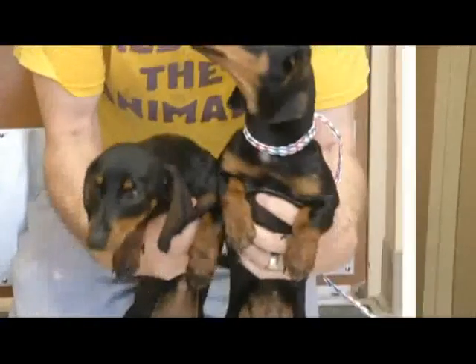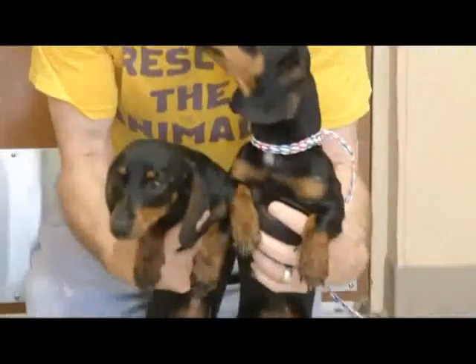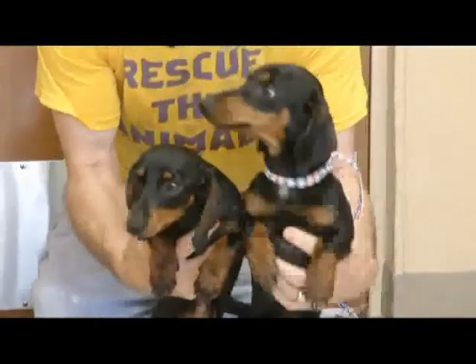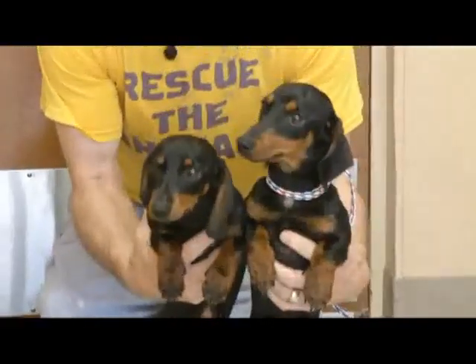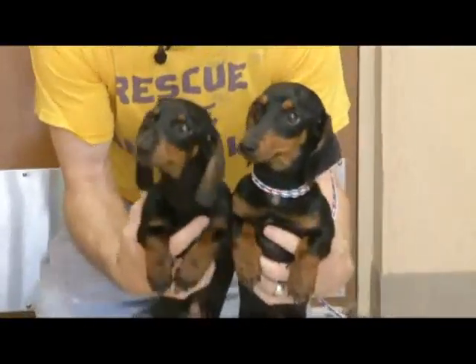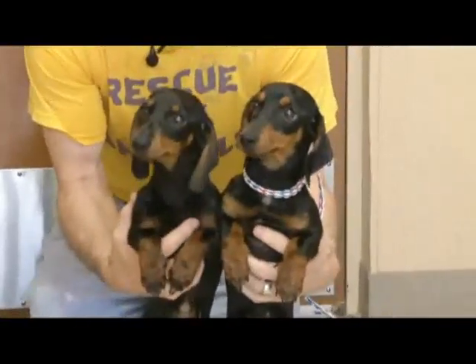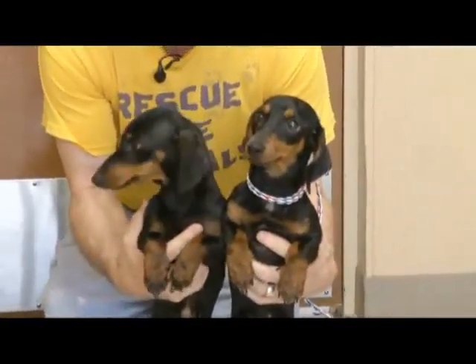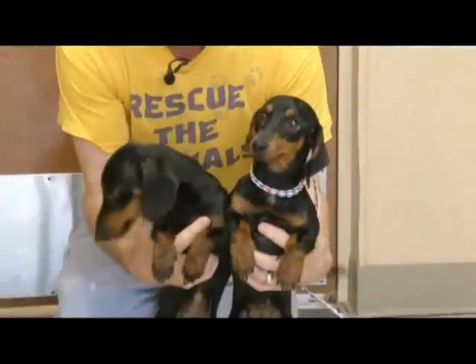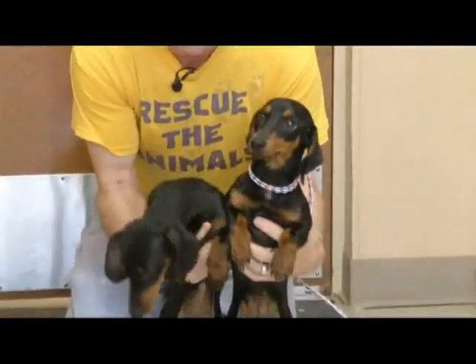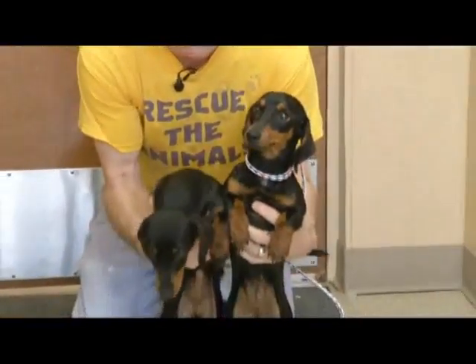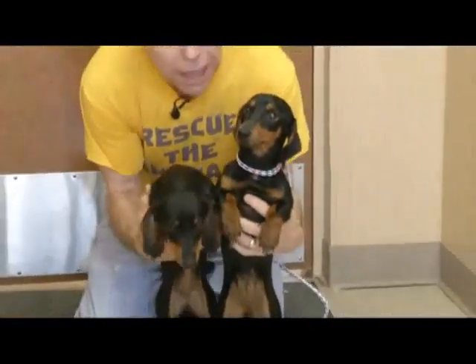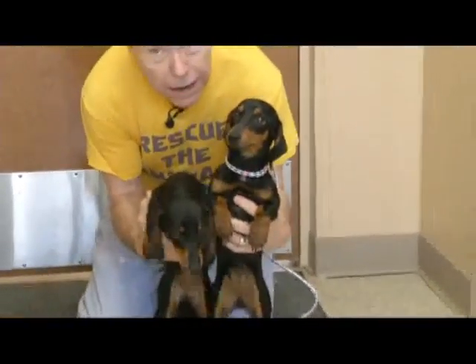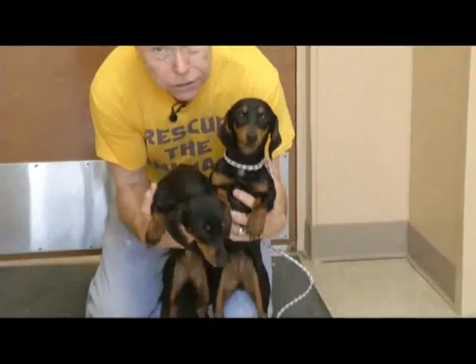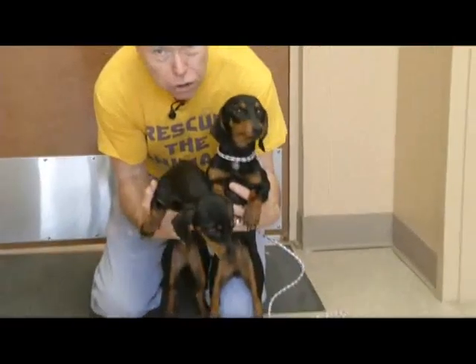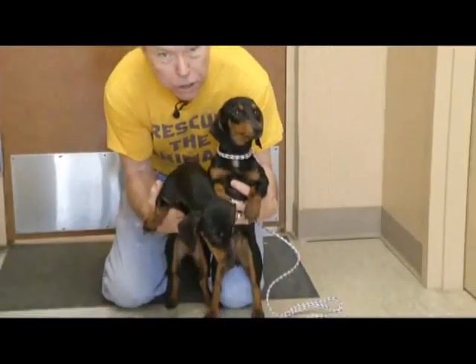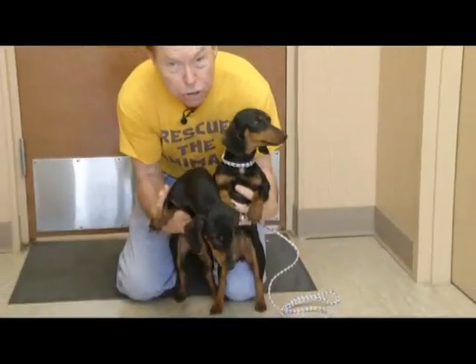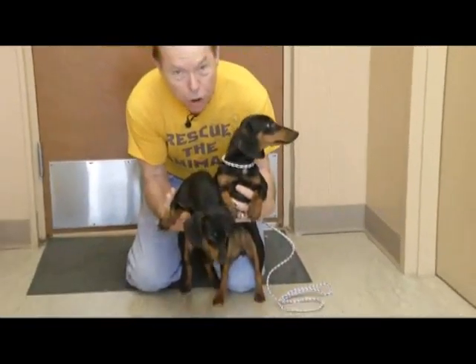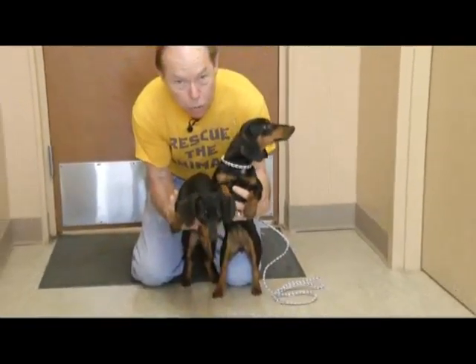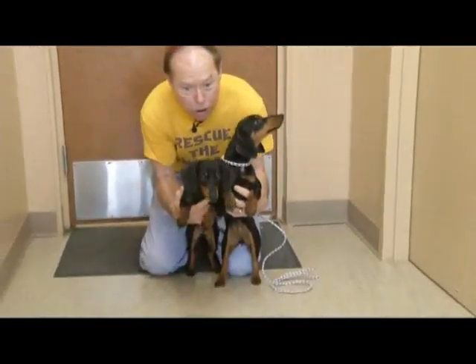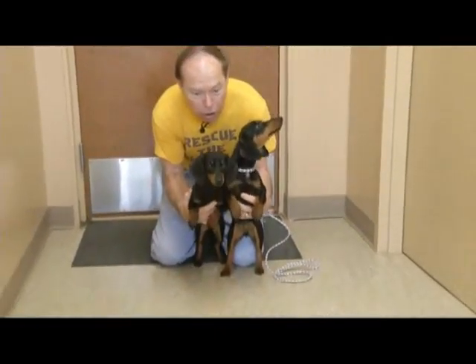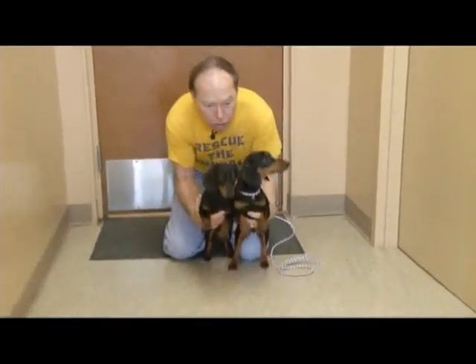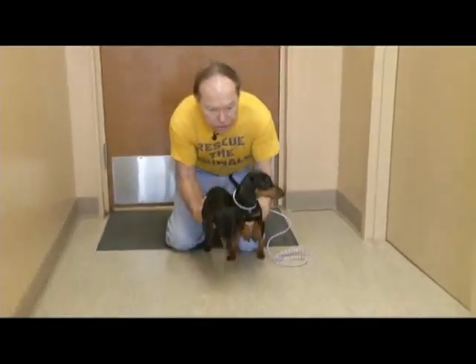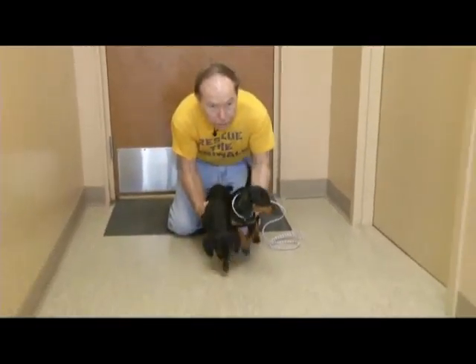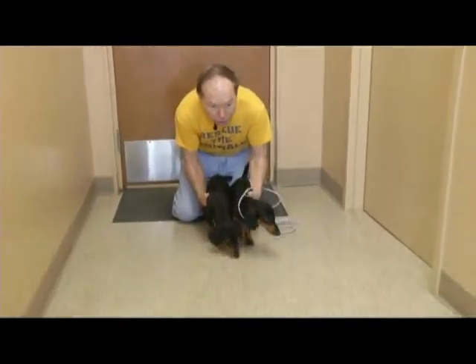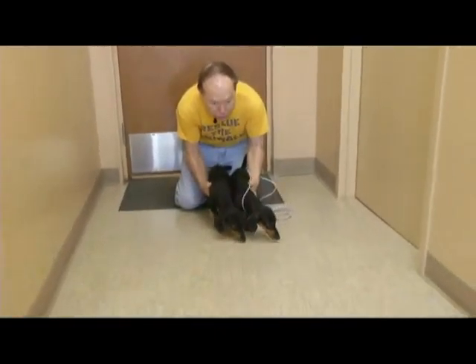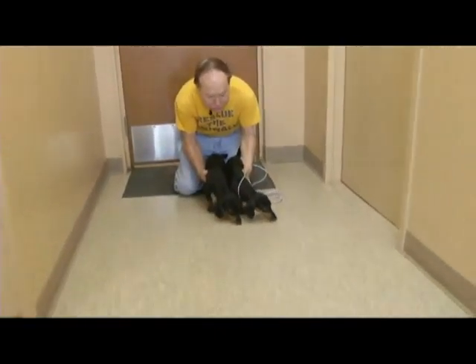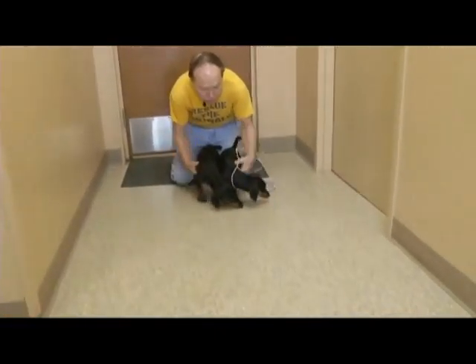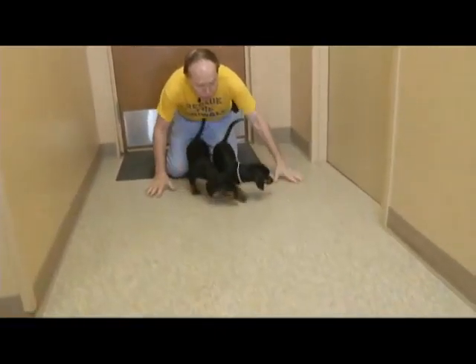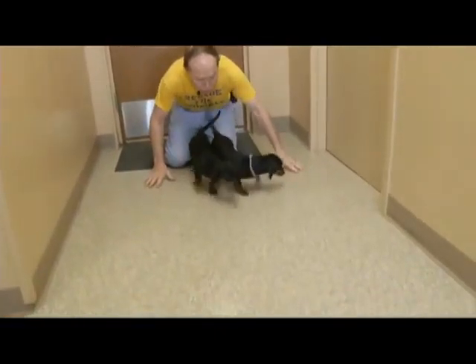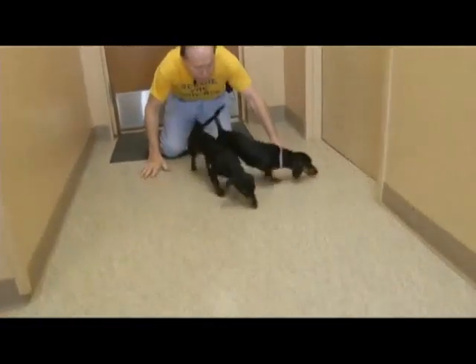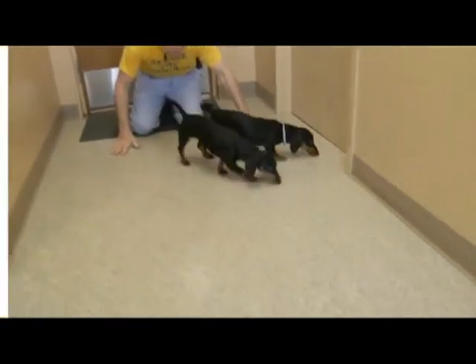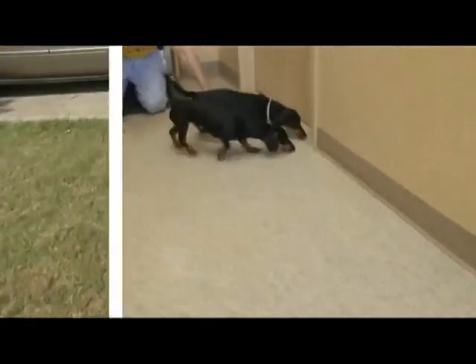Everything at the Abilene Animal Shelter is on sale, and next you can get your own dog all set for the docks and races on July the 19th.